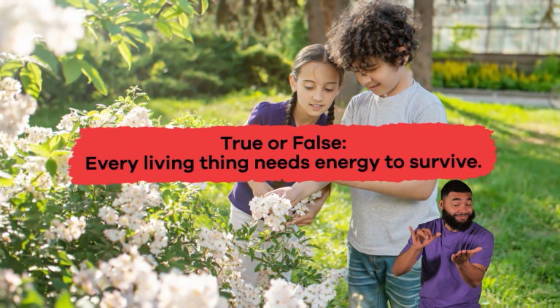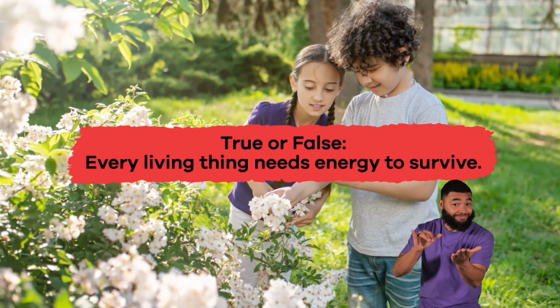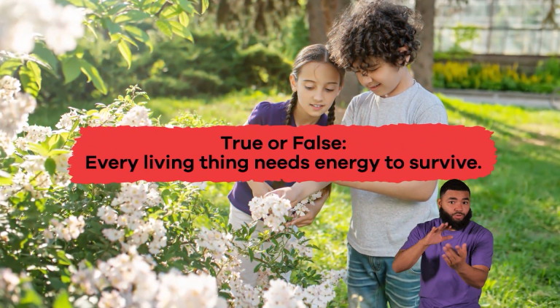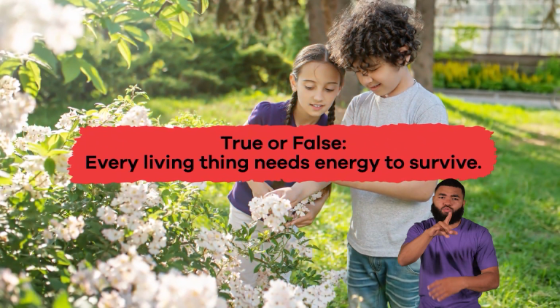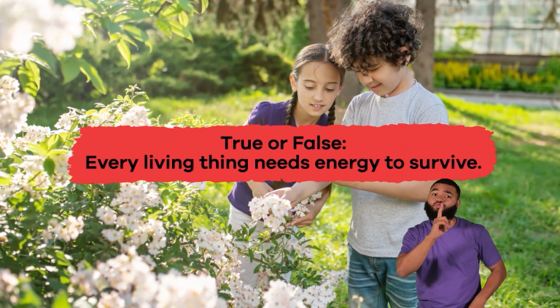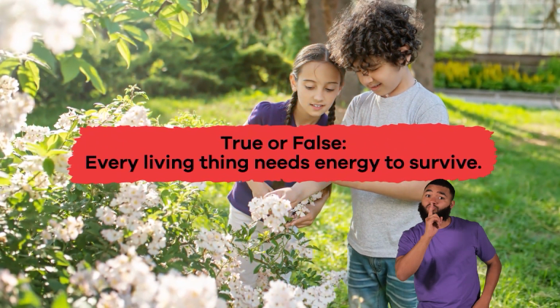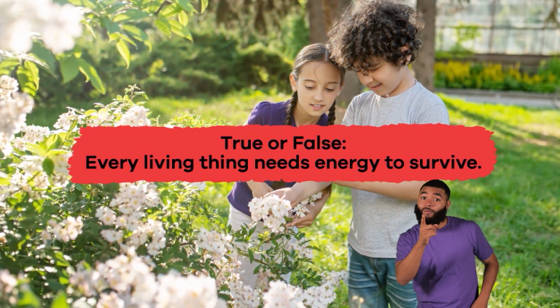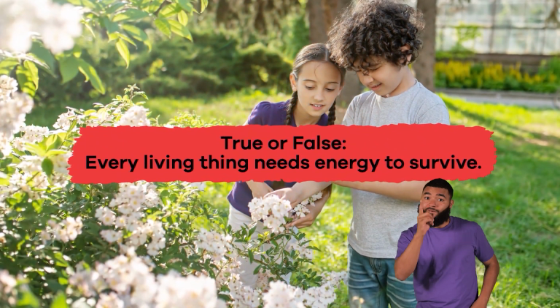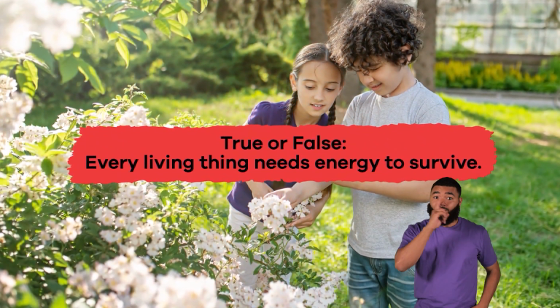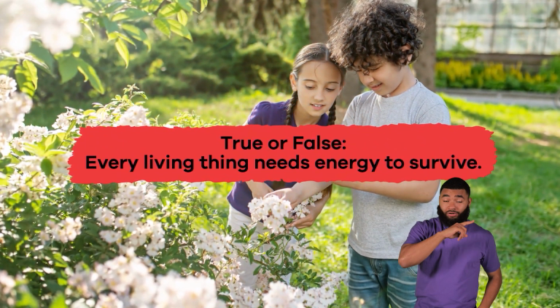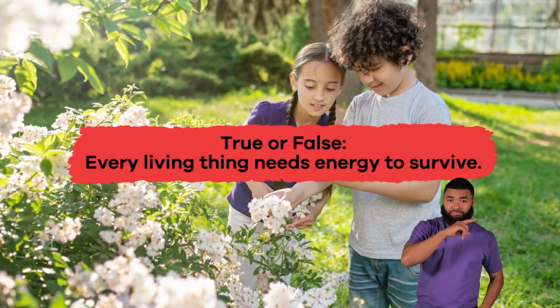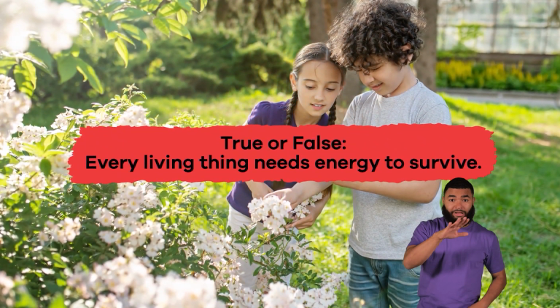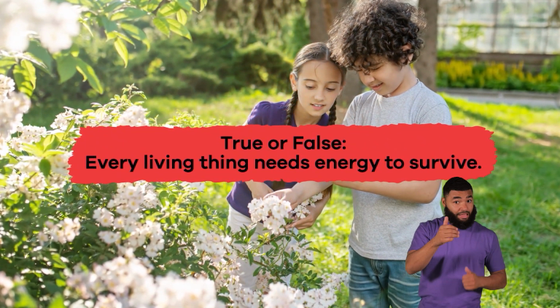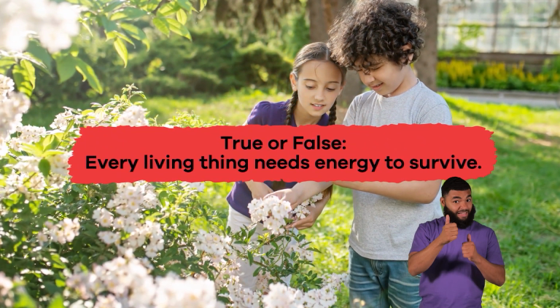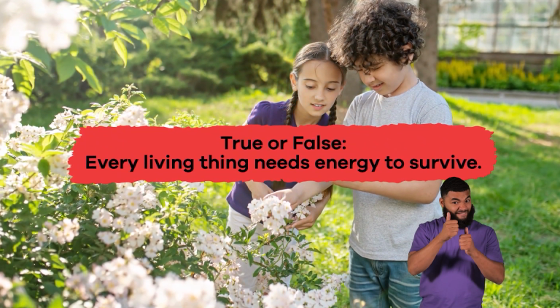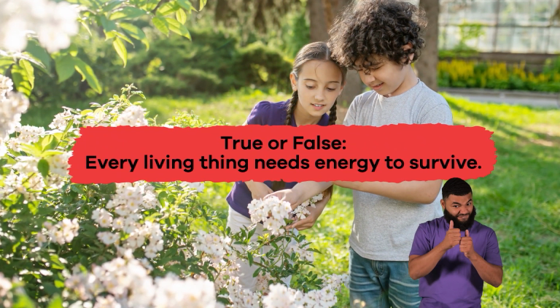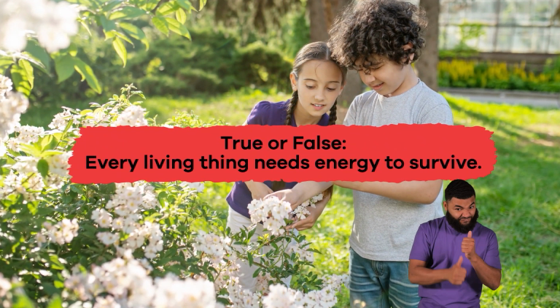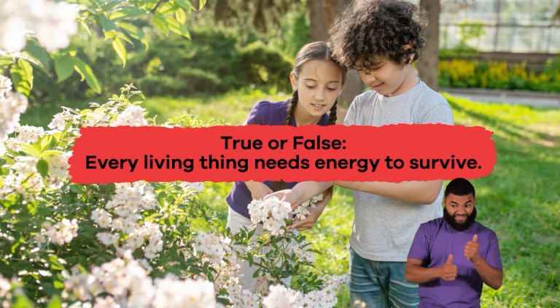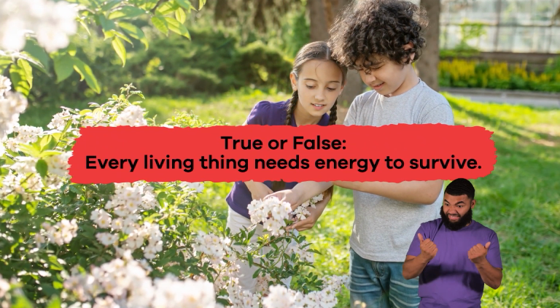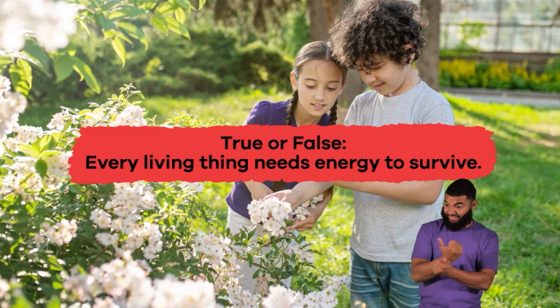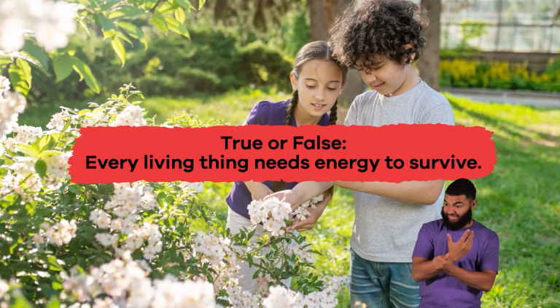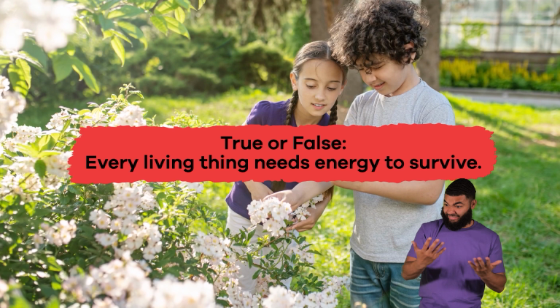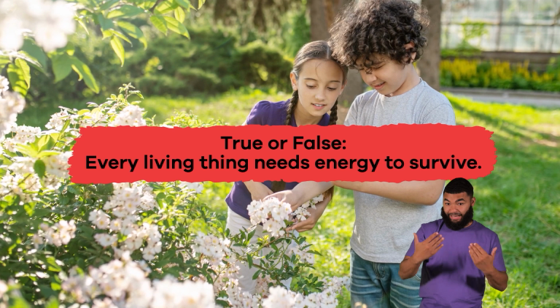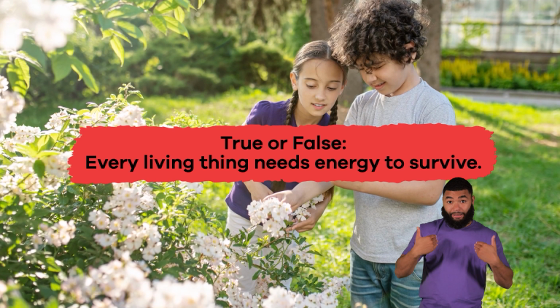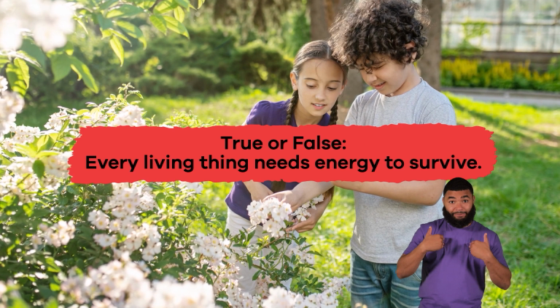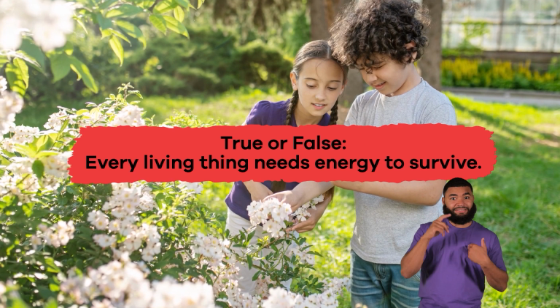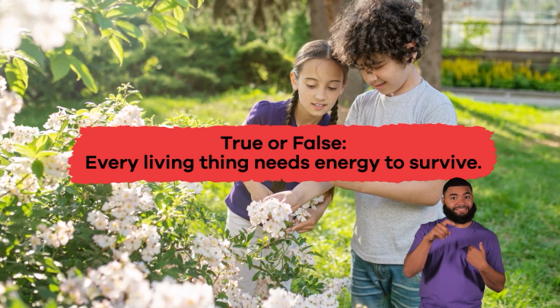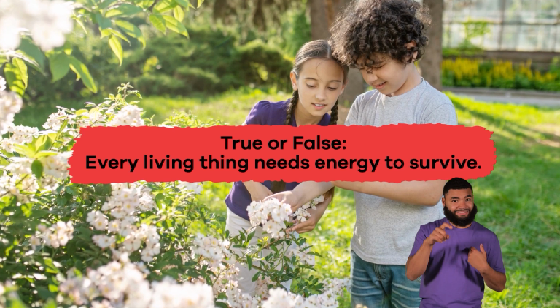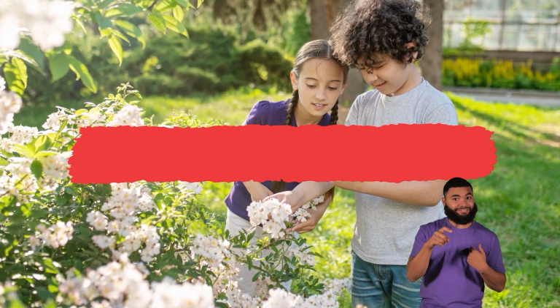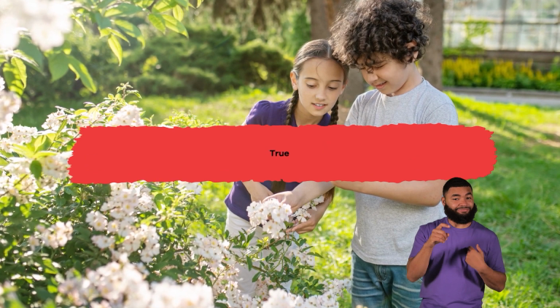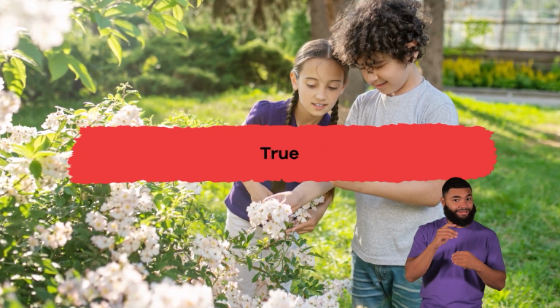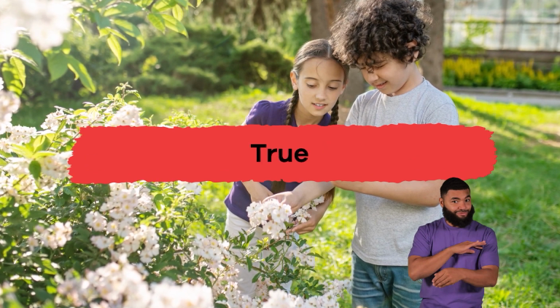True or false? Every living thing needs energy to survive. True.